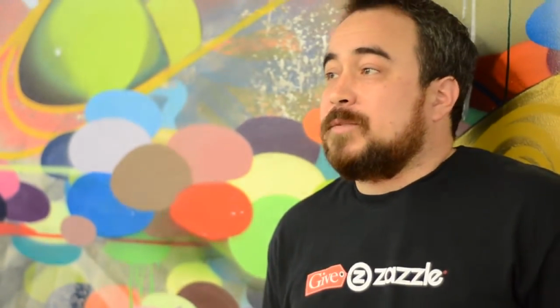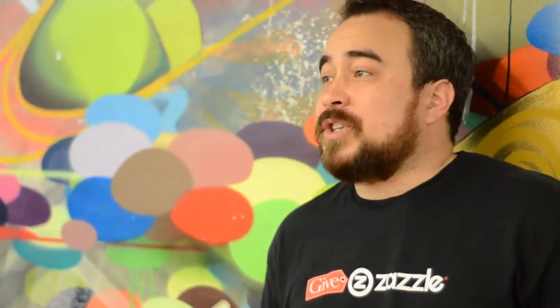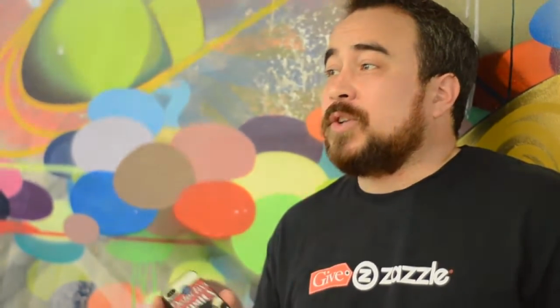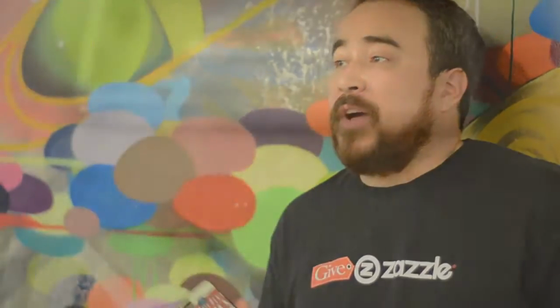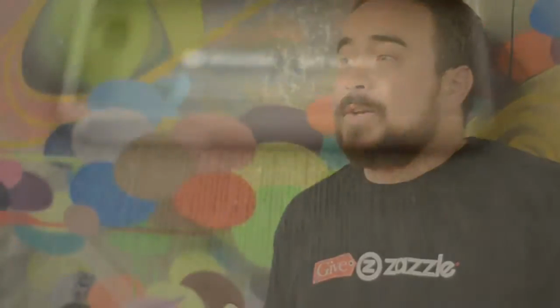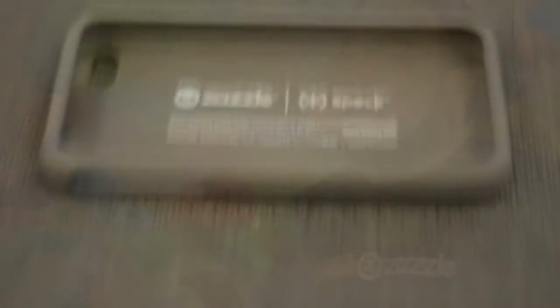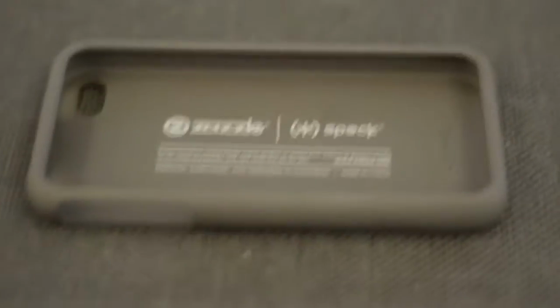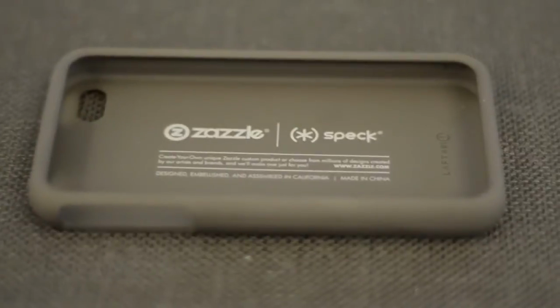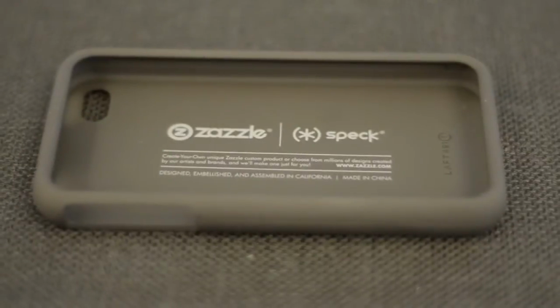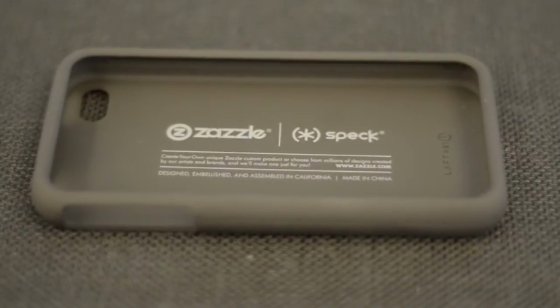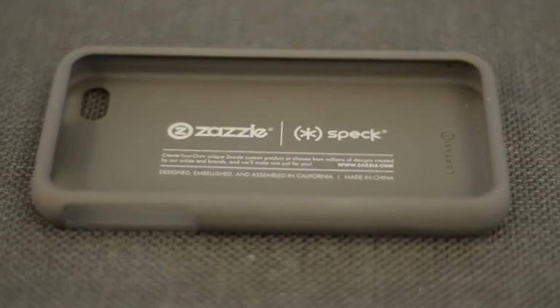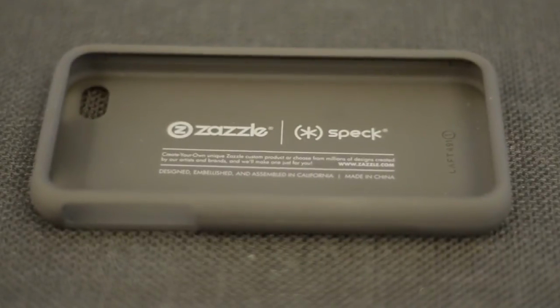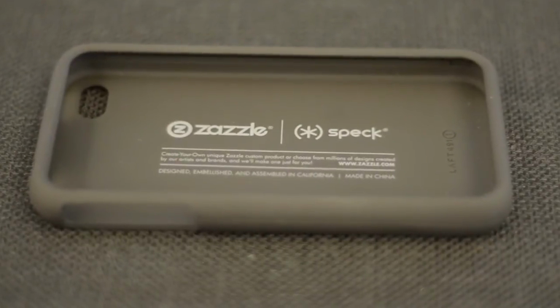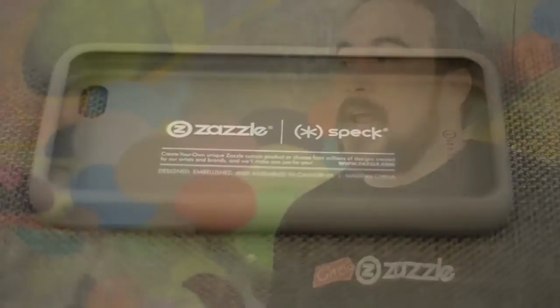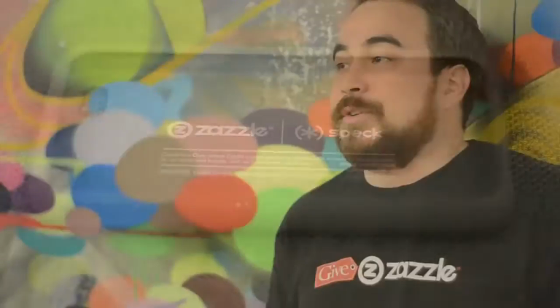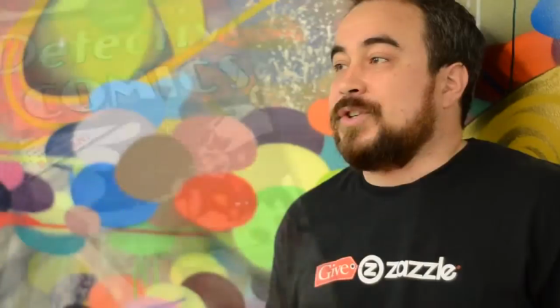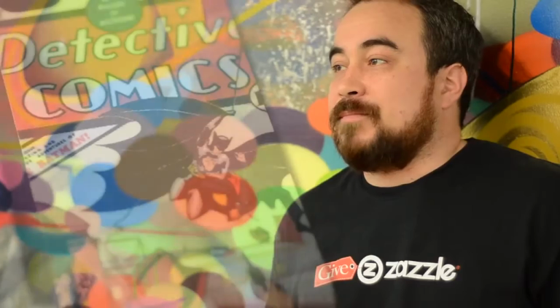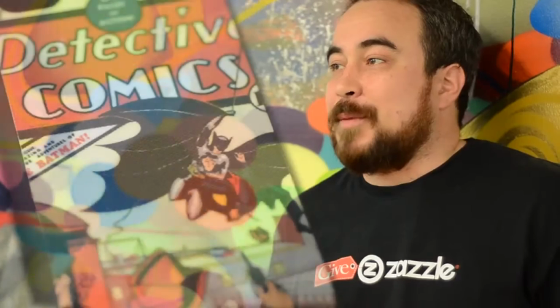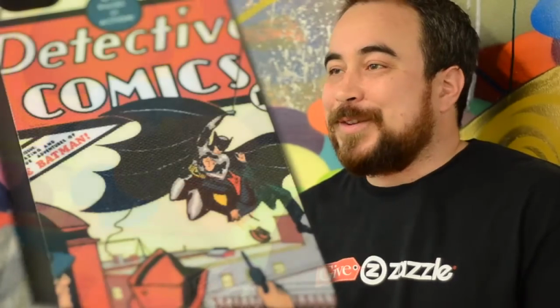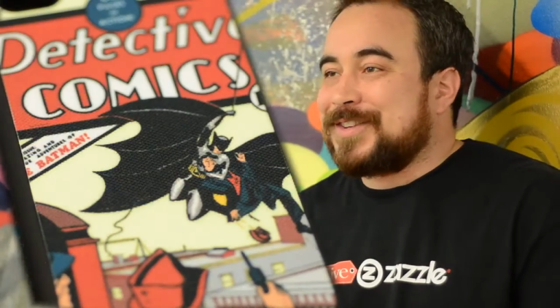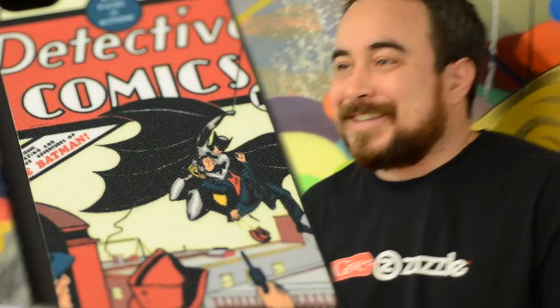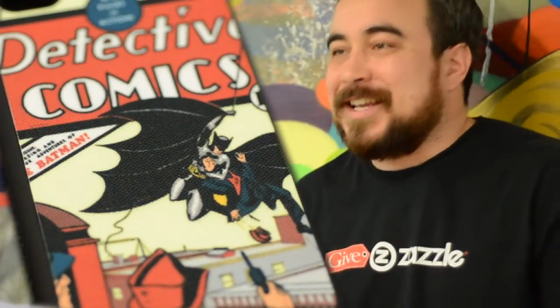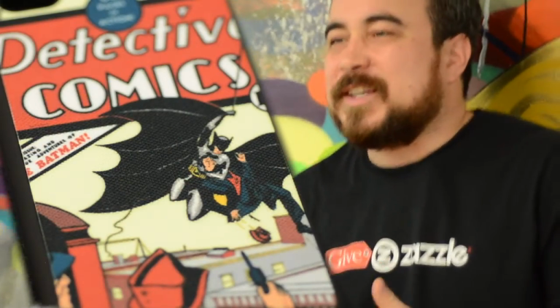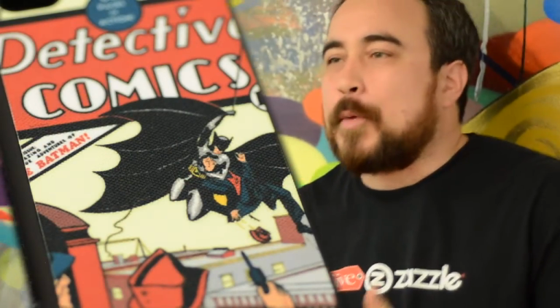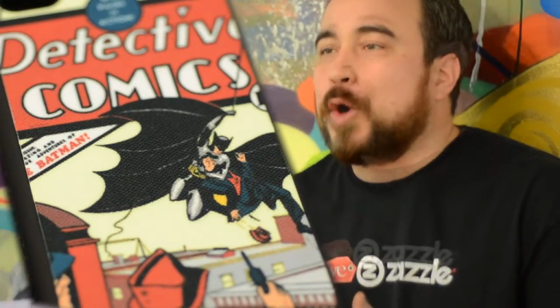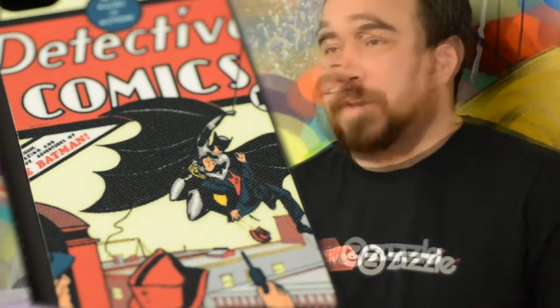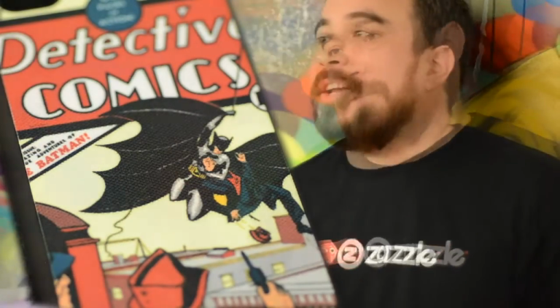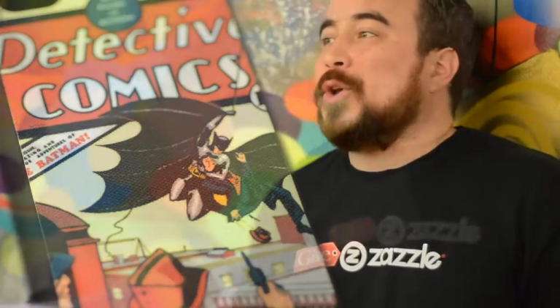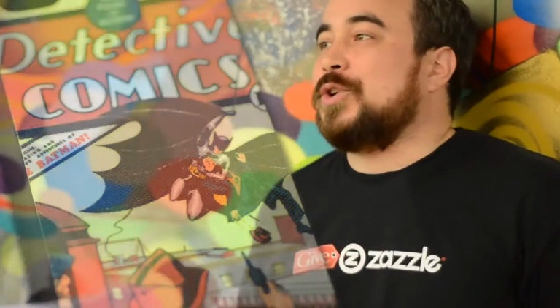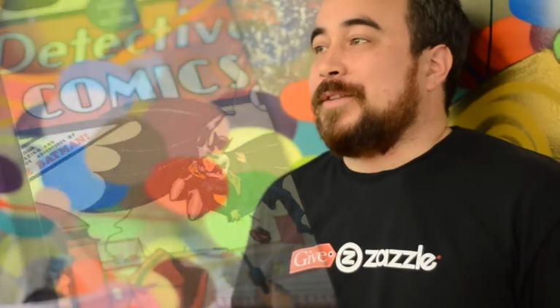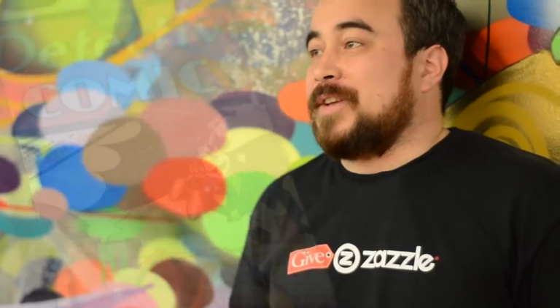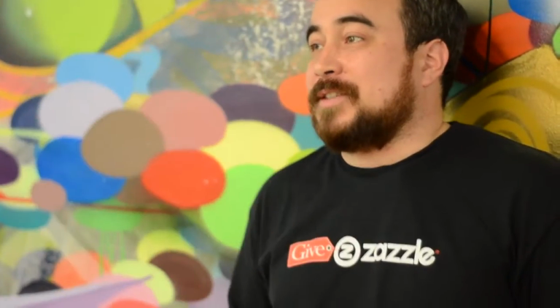Speck shares our values of high quality products with thought and precision. I mean, look at this case — it's perfect. Let's take a closer look.